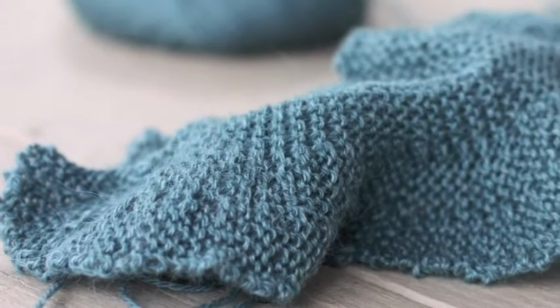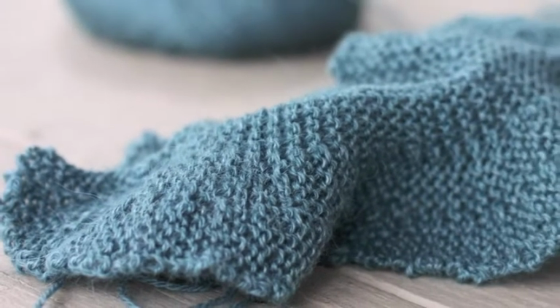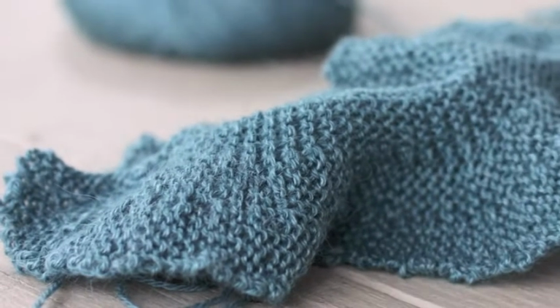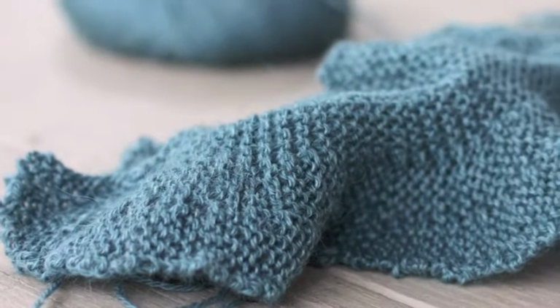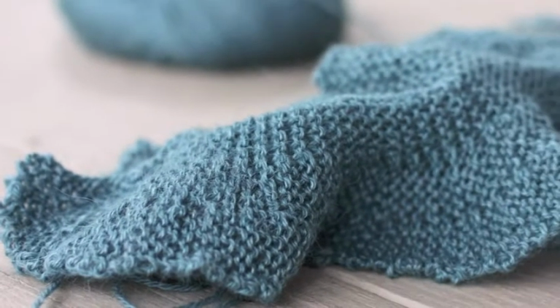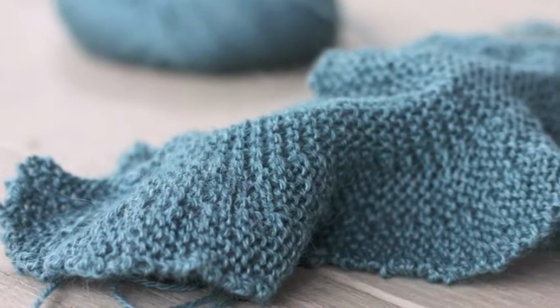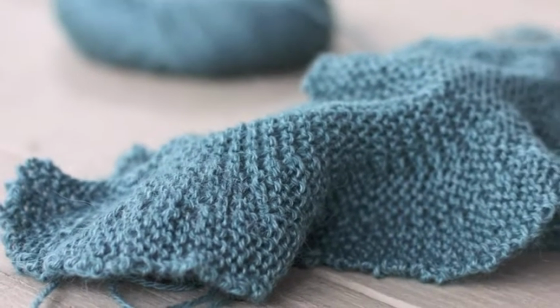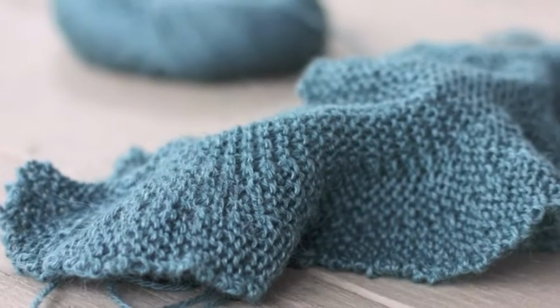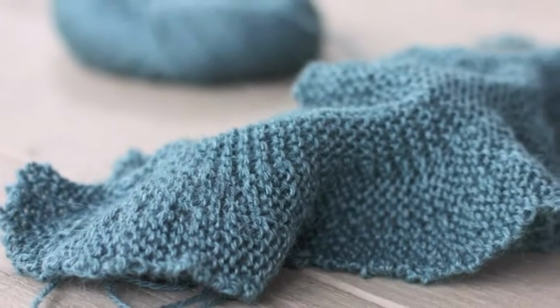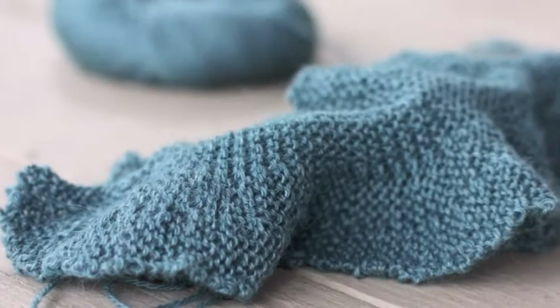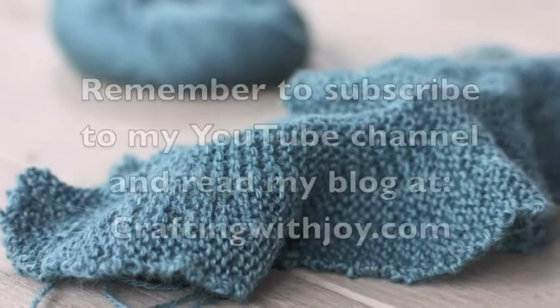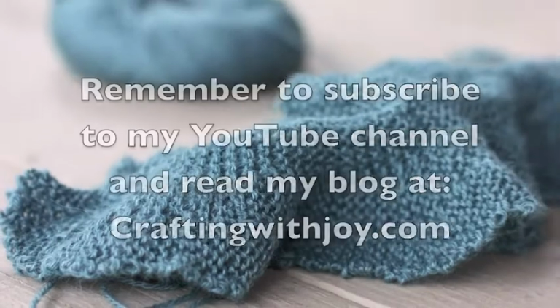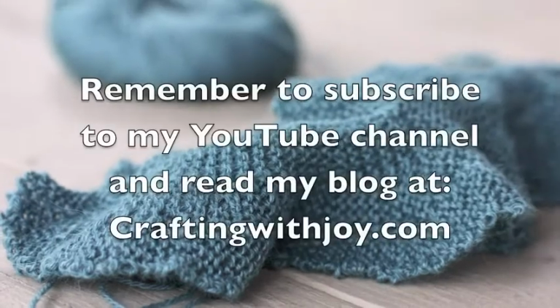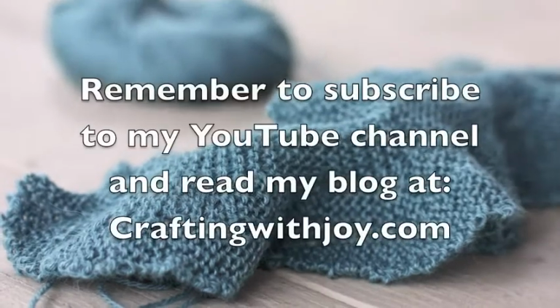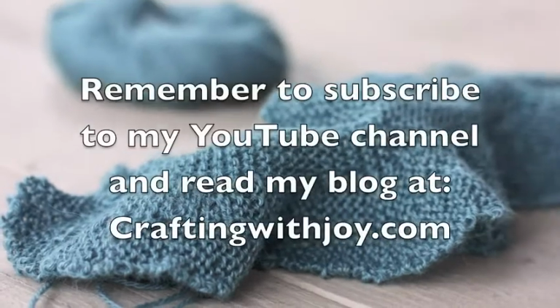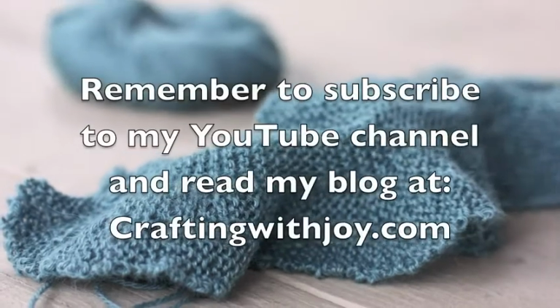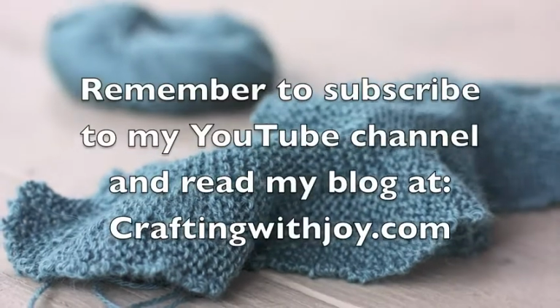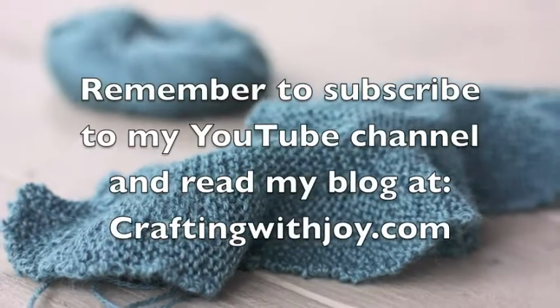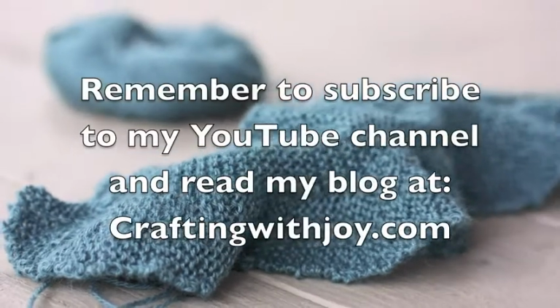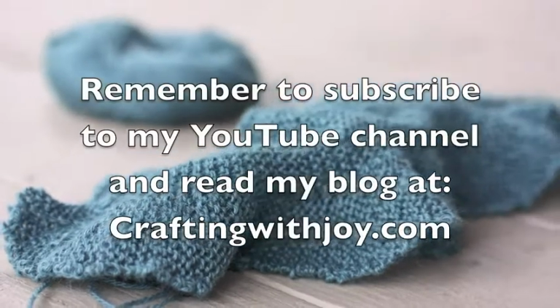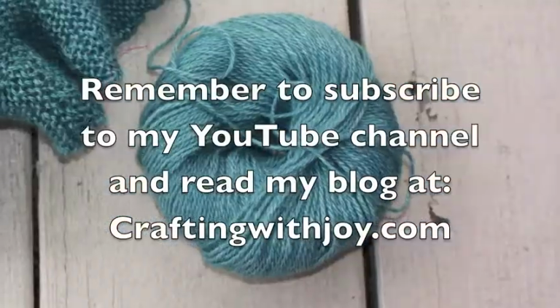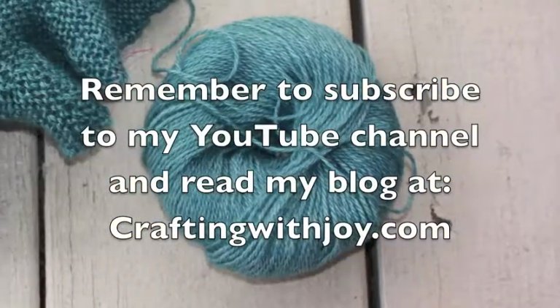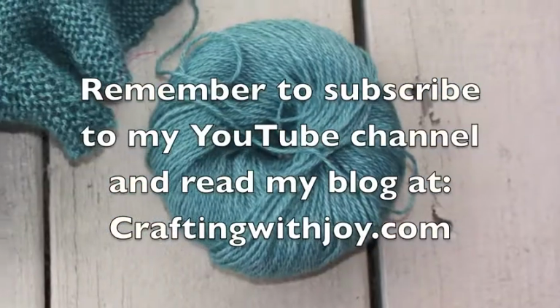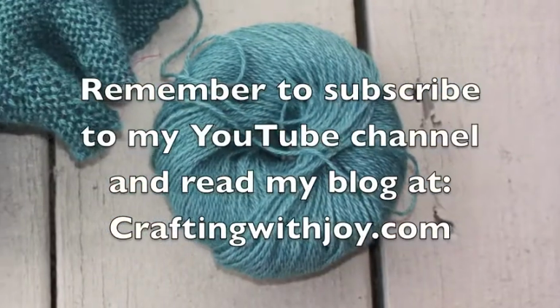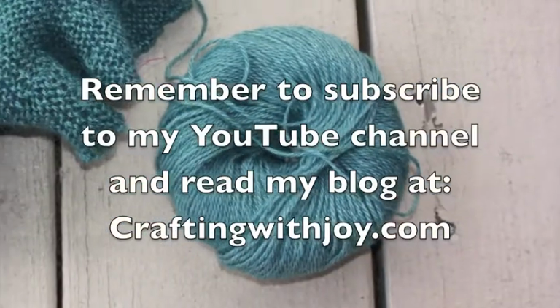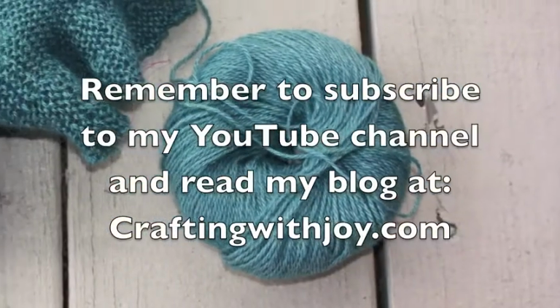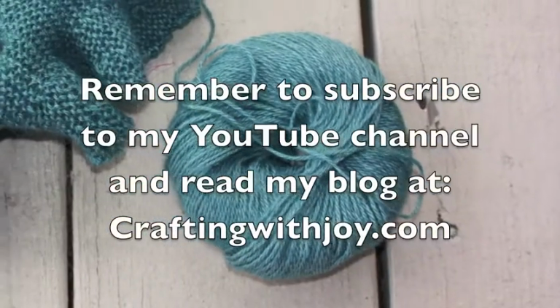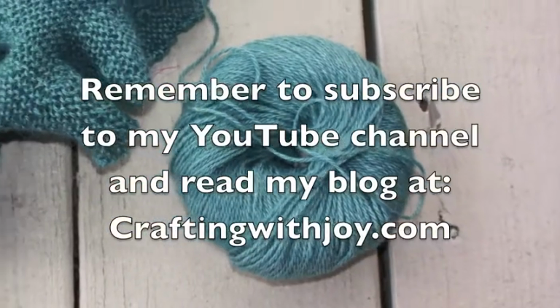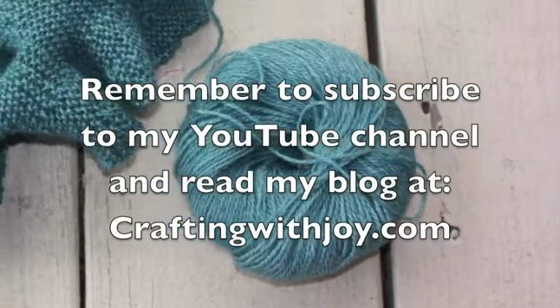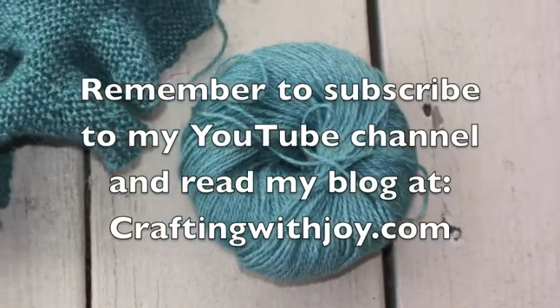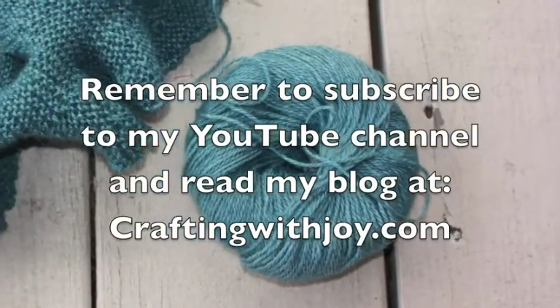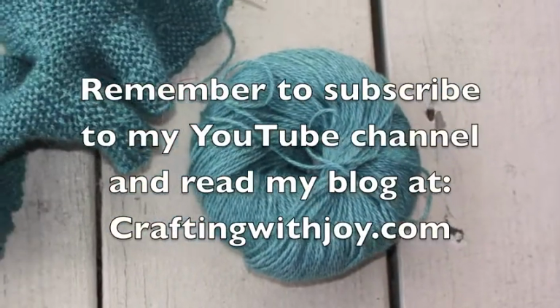So I hope that helps you understand the wrap and turn that I was talking about. Thanks, you guys!